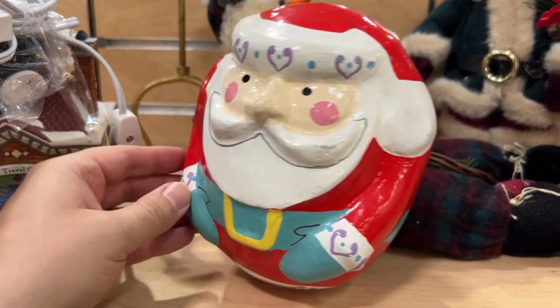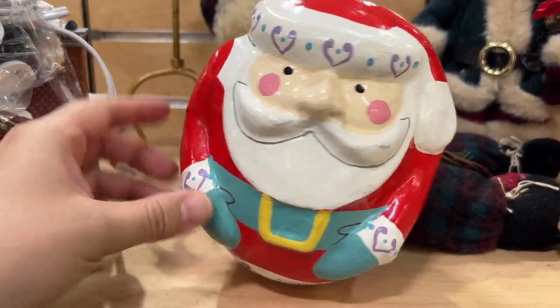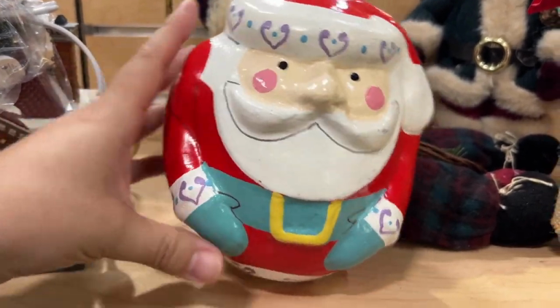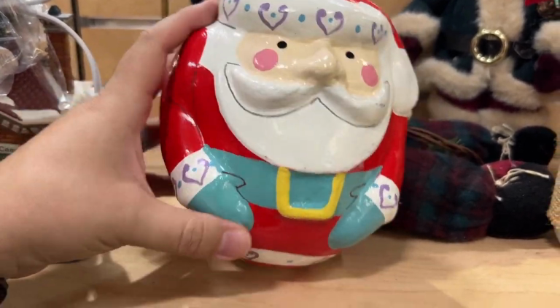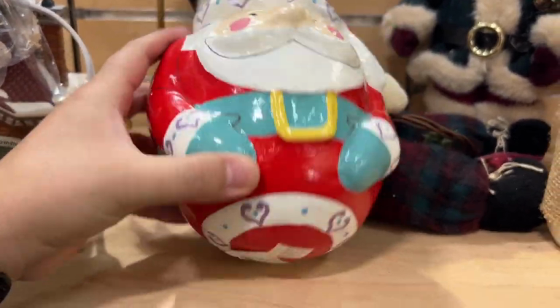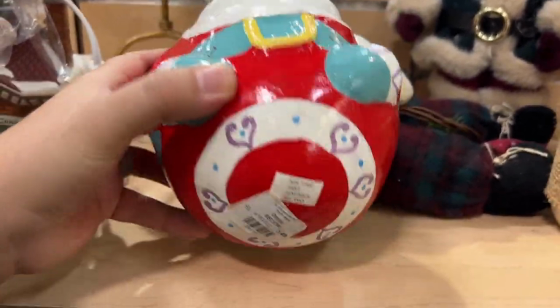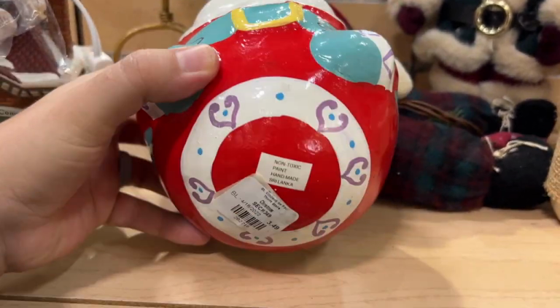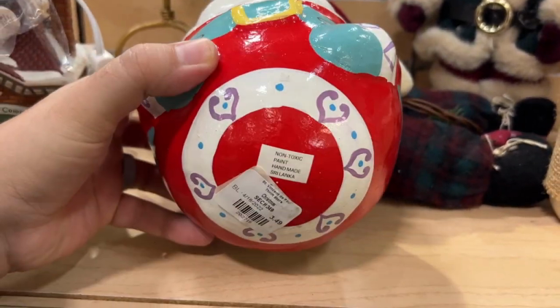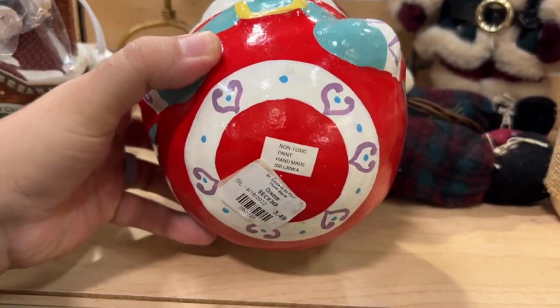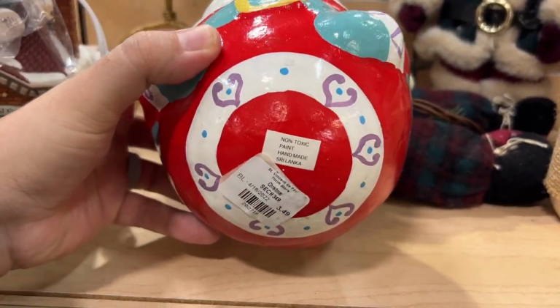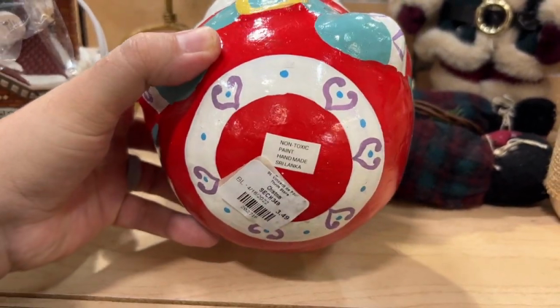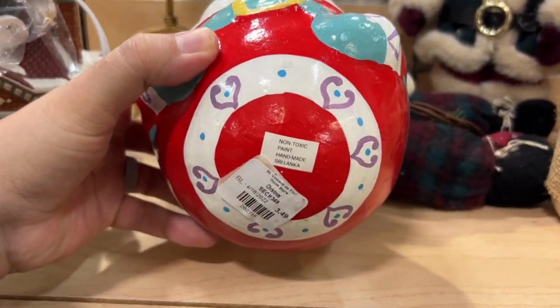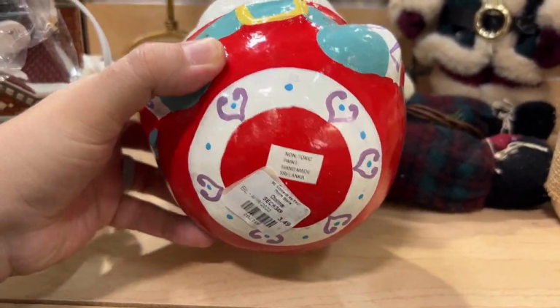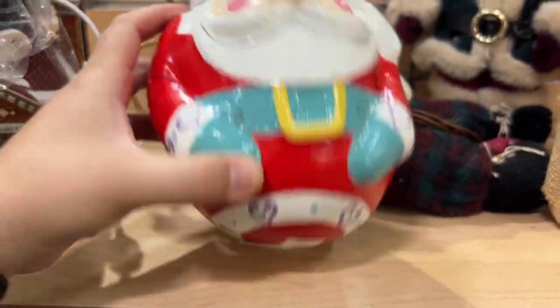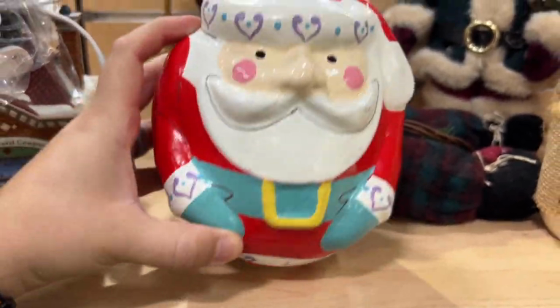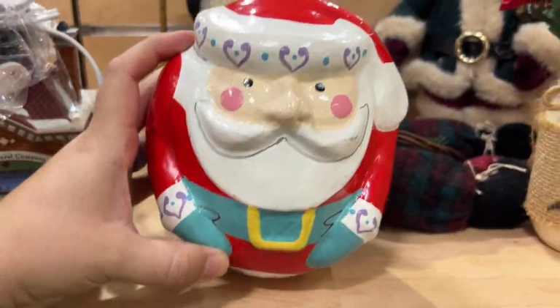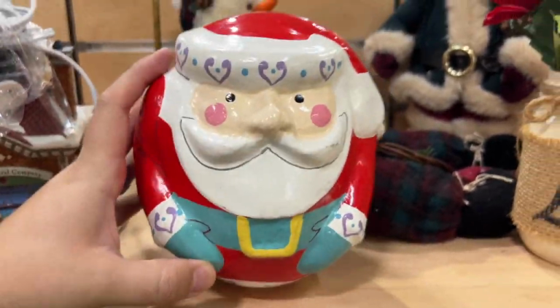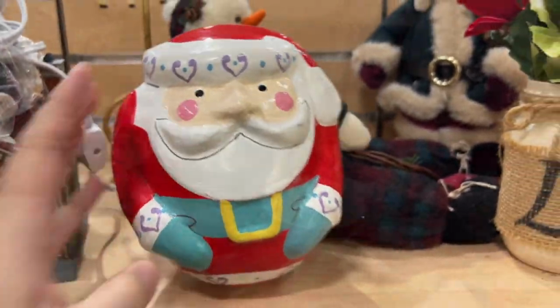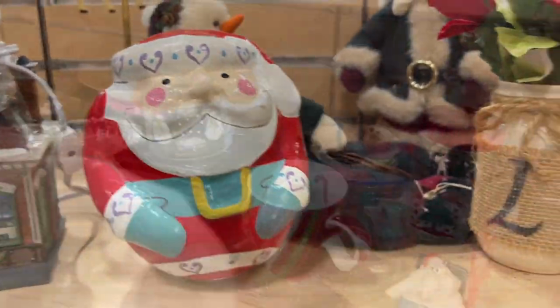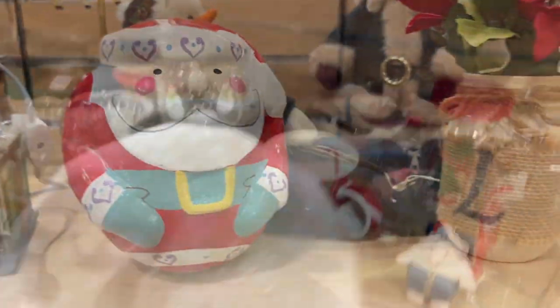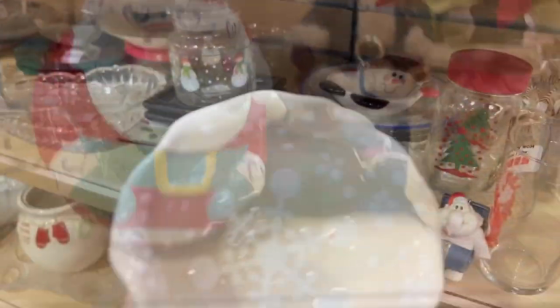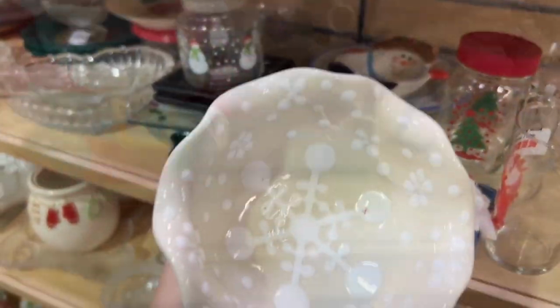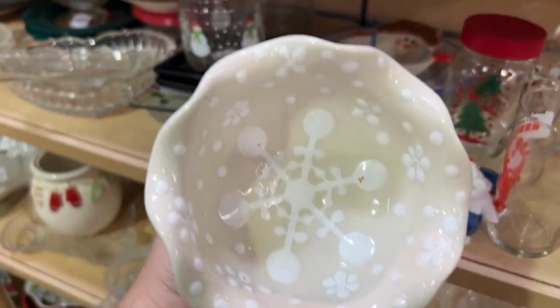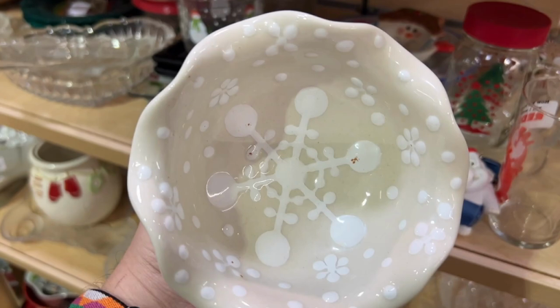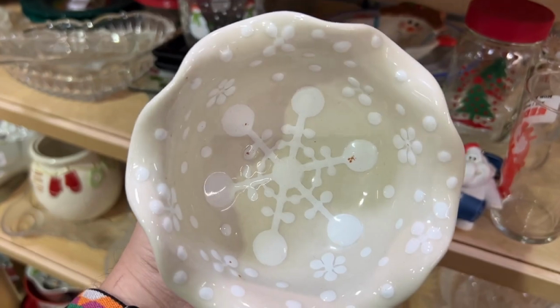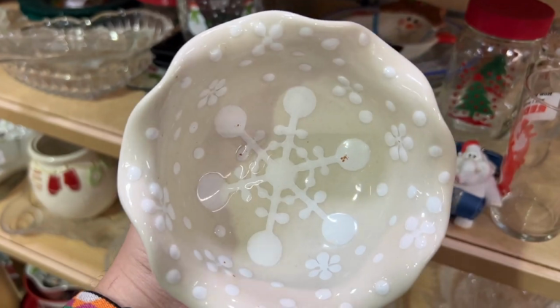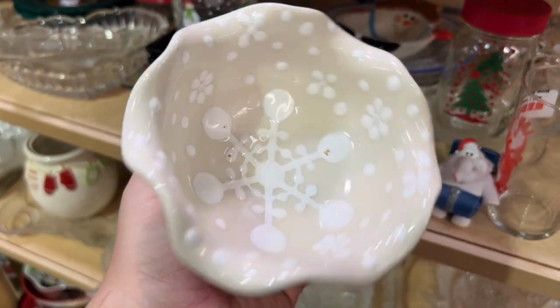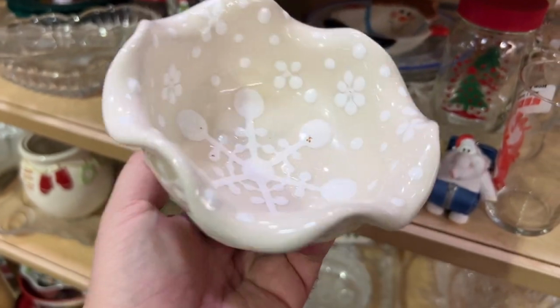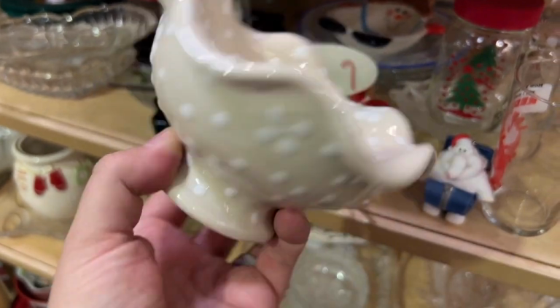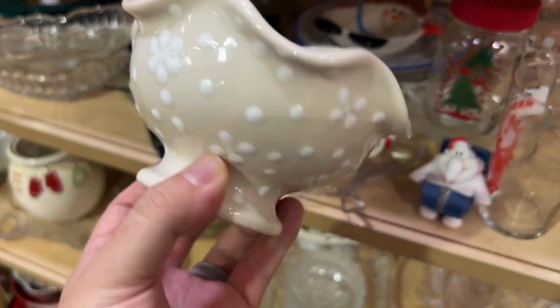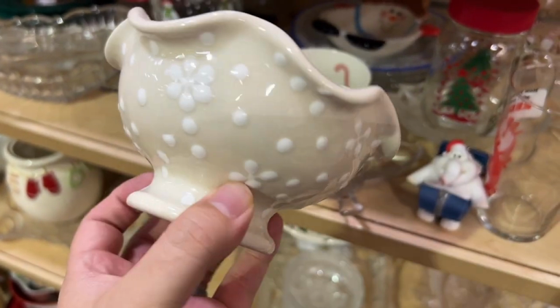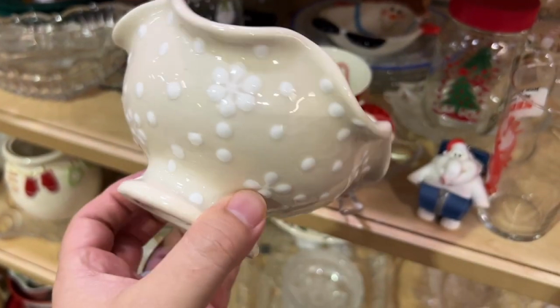I thought this was a painted coconut but it's really just a little wobbly paper mache Santa — it was cute, but I left it.